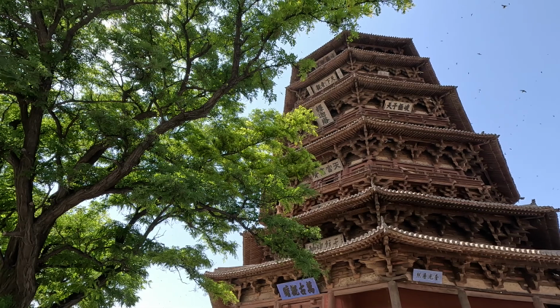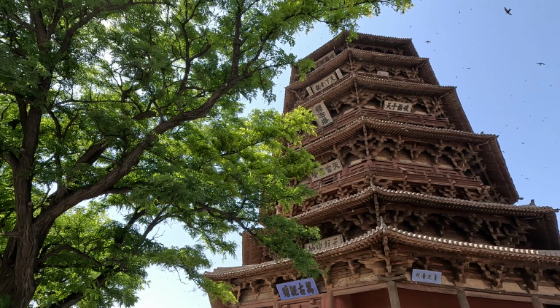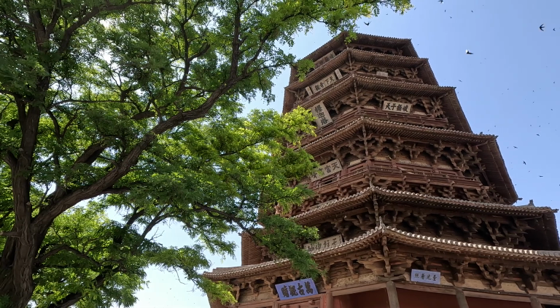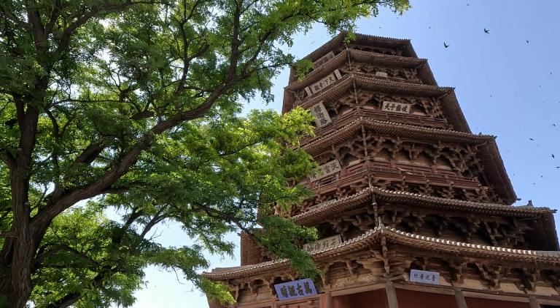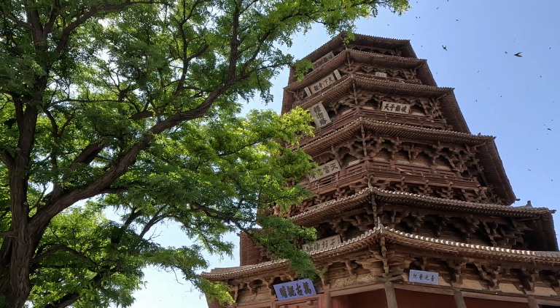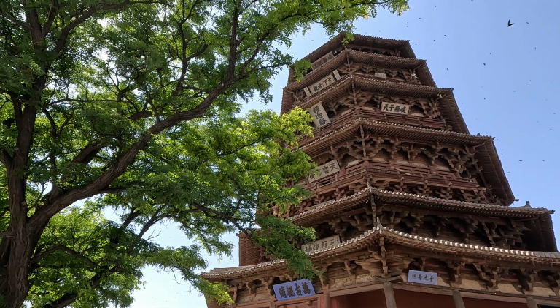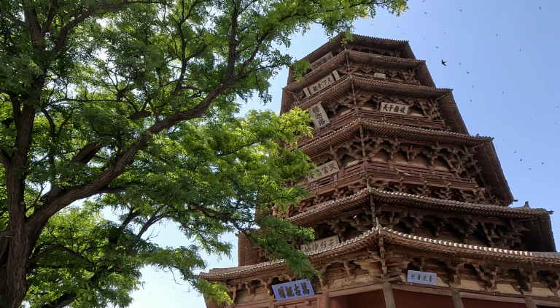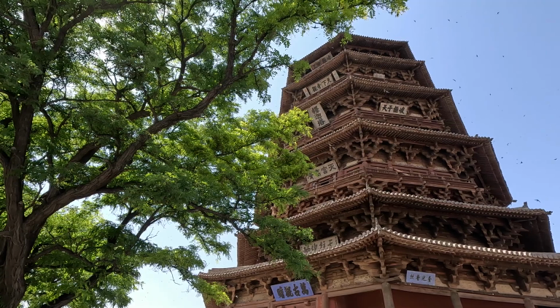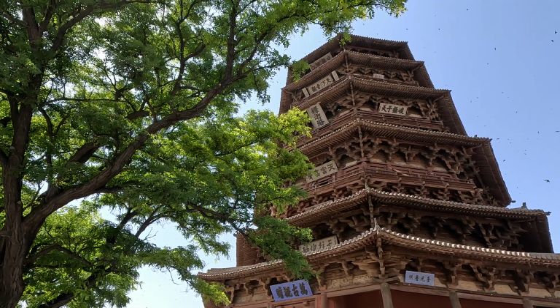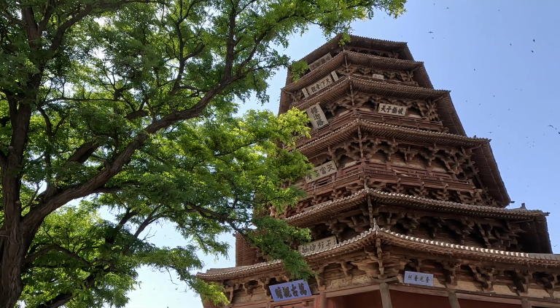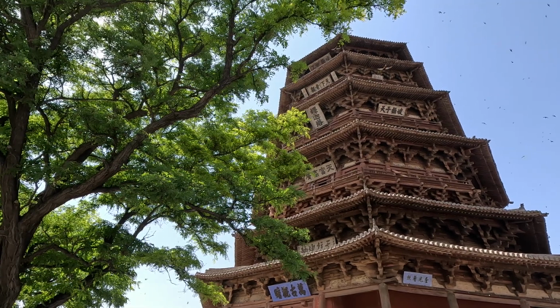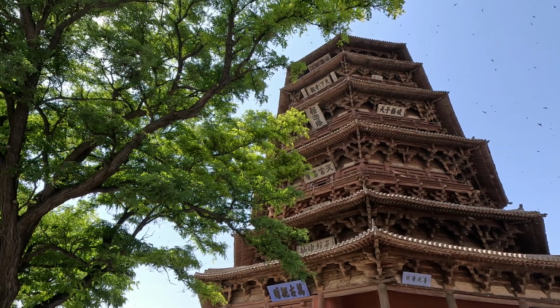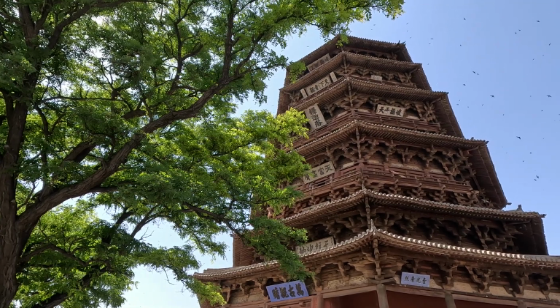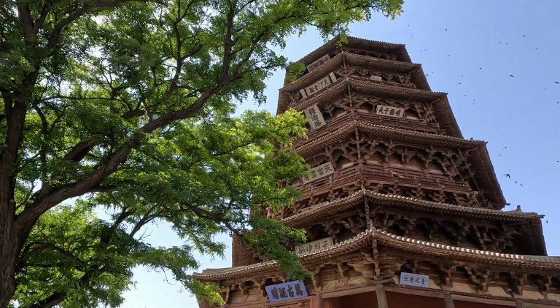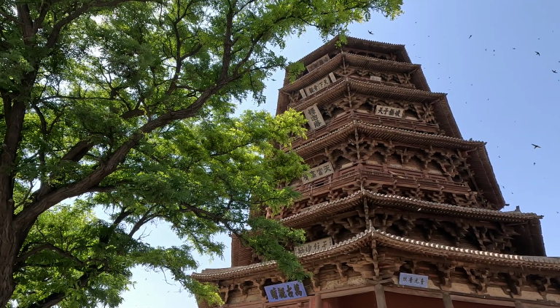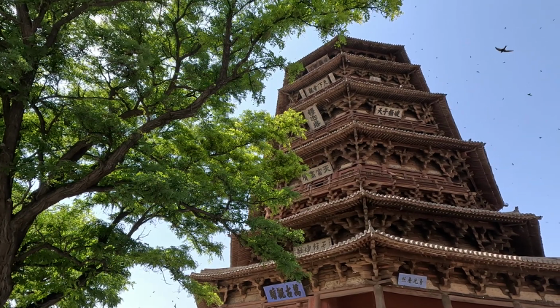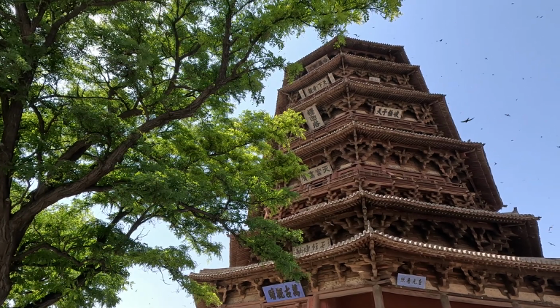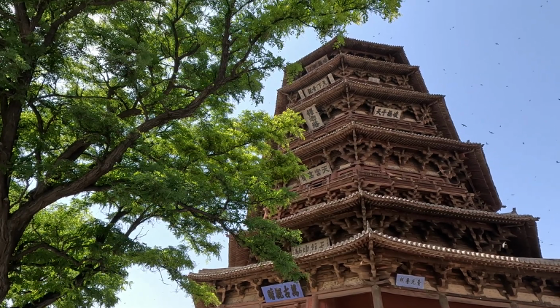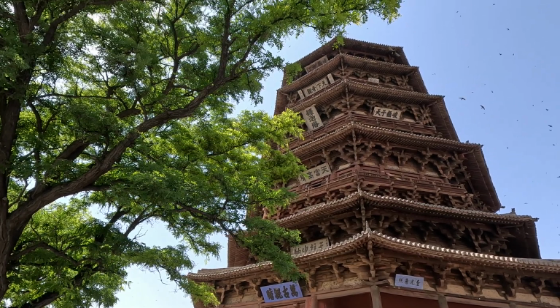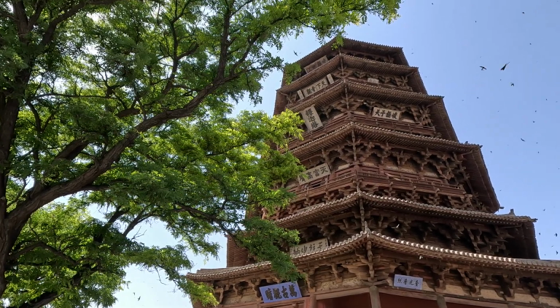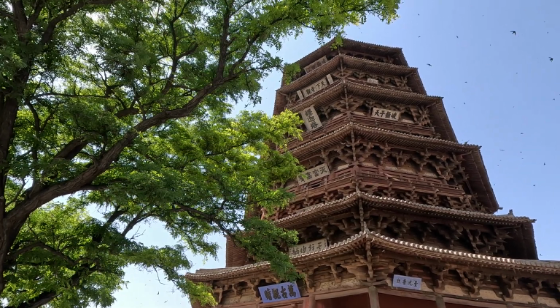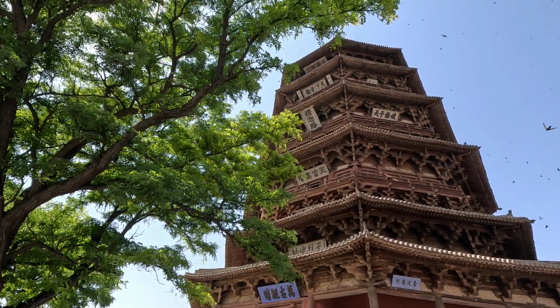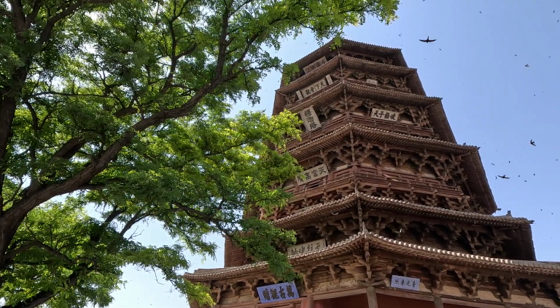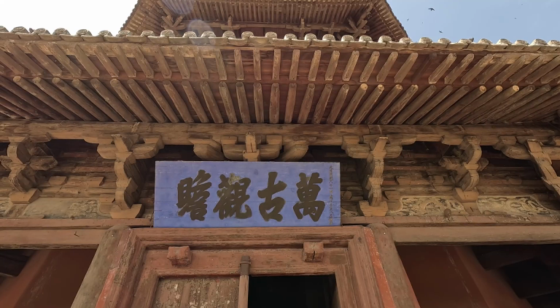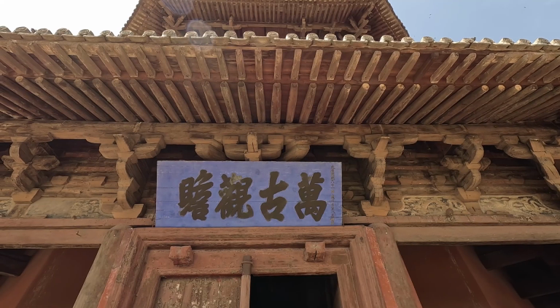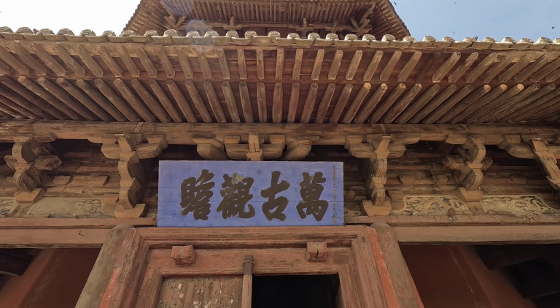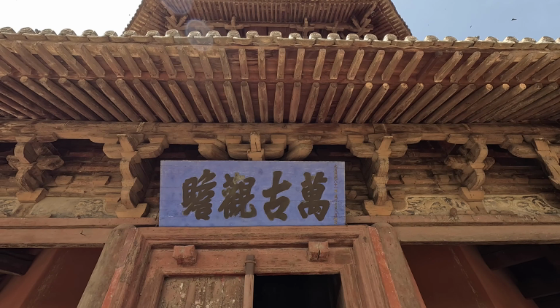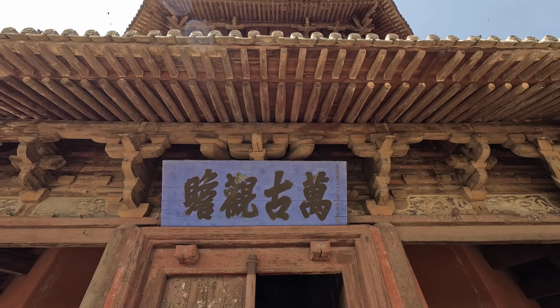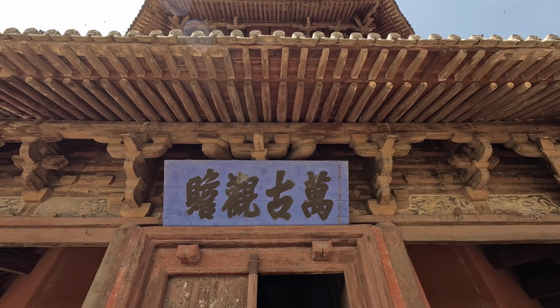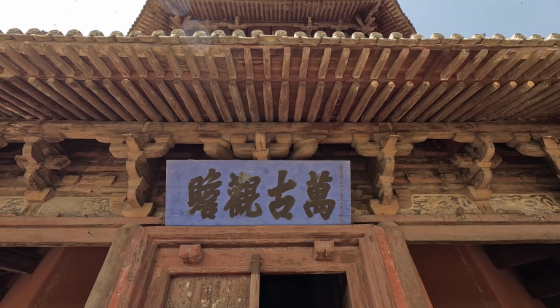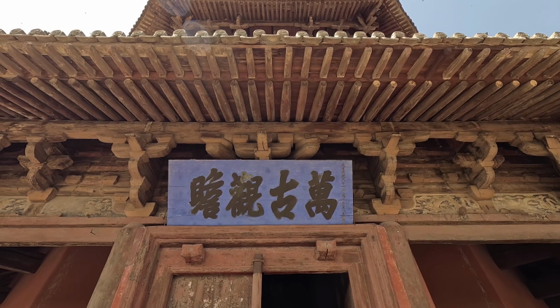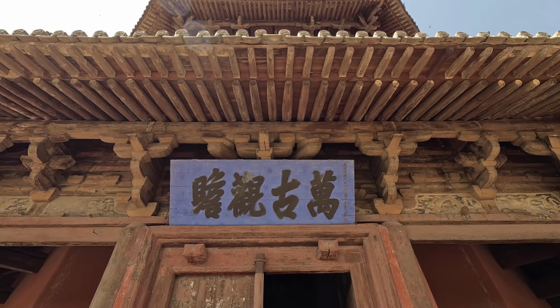At that time, northern China was ruled by the Liao dynasty, which respected Buddhism.